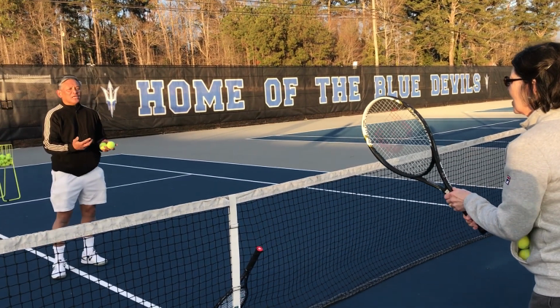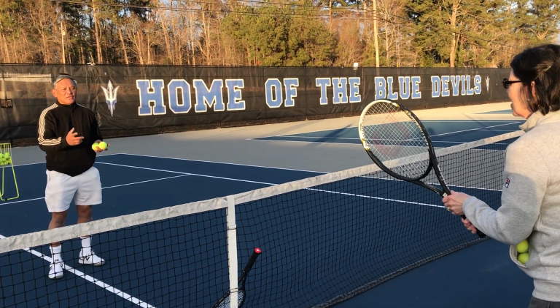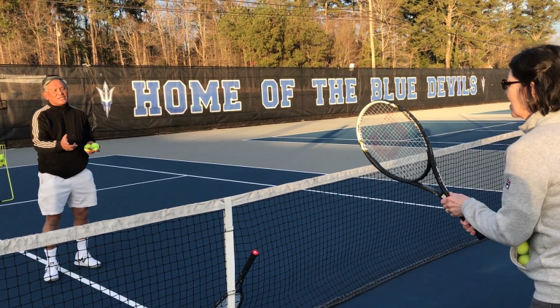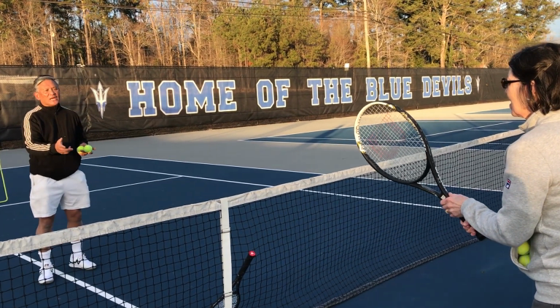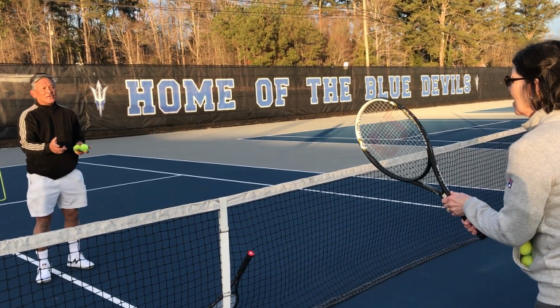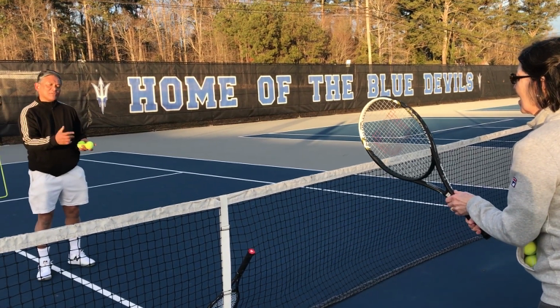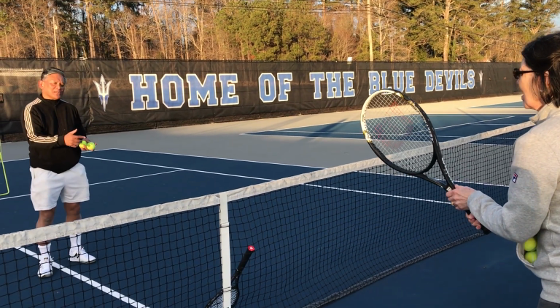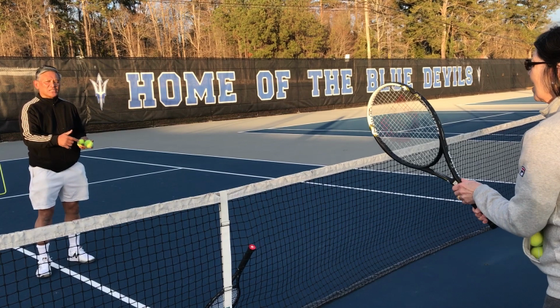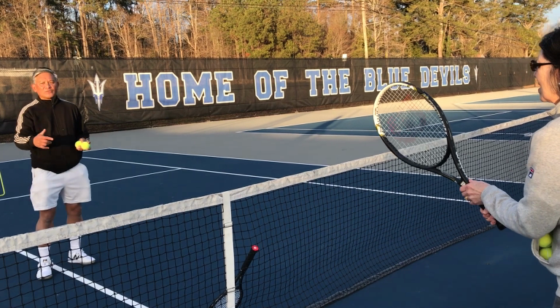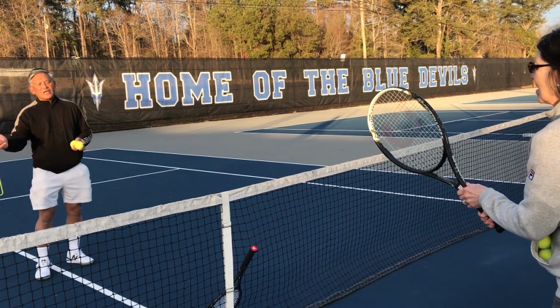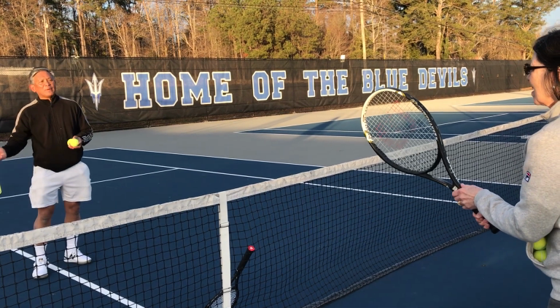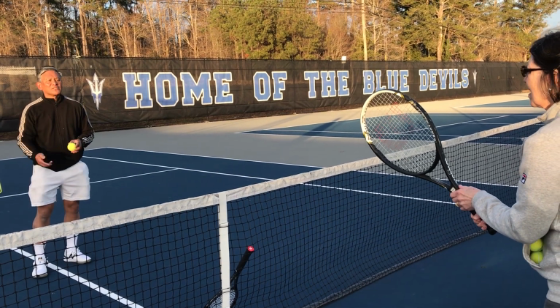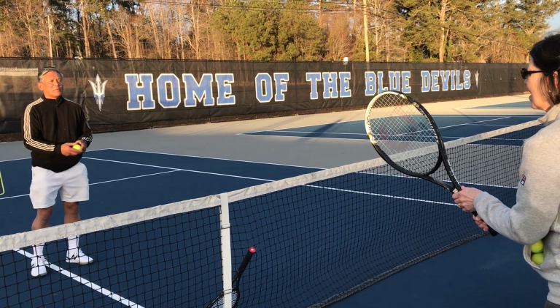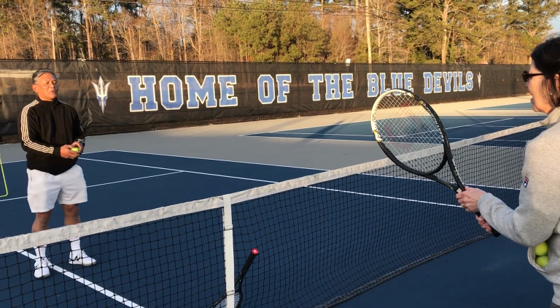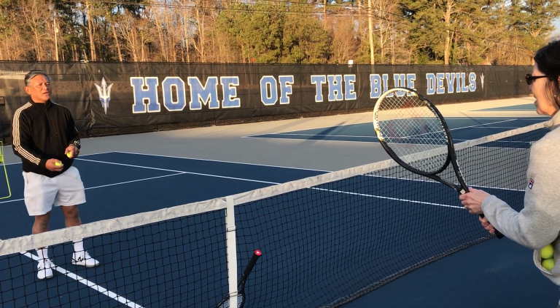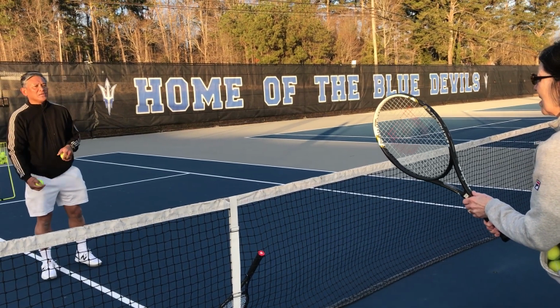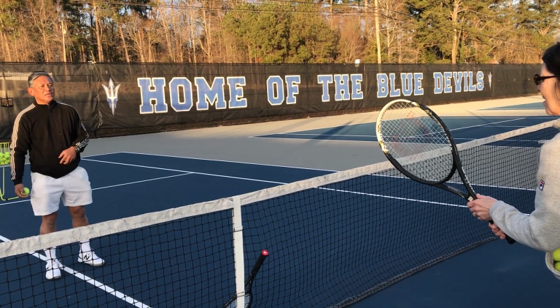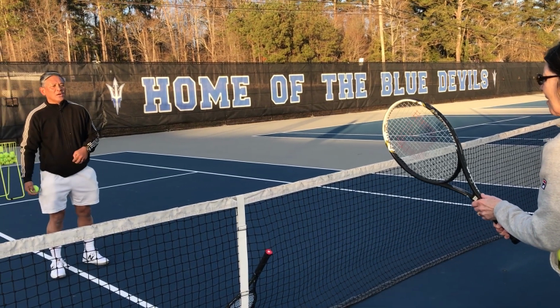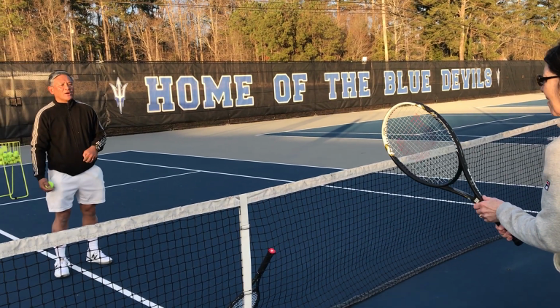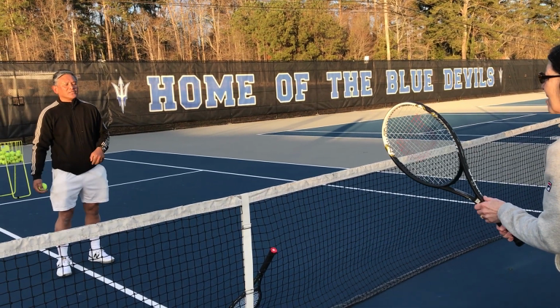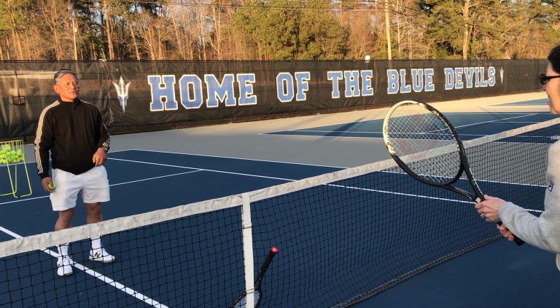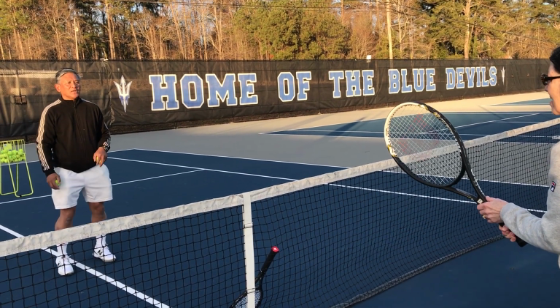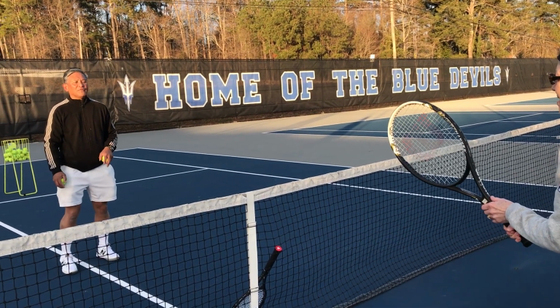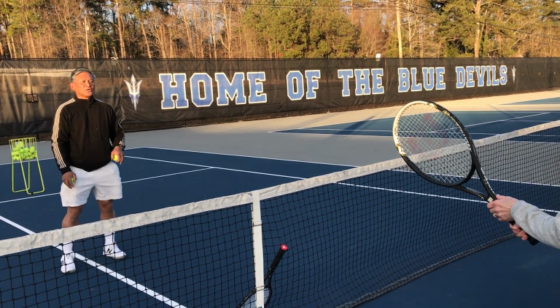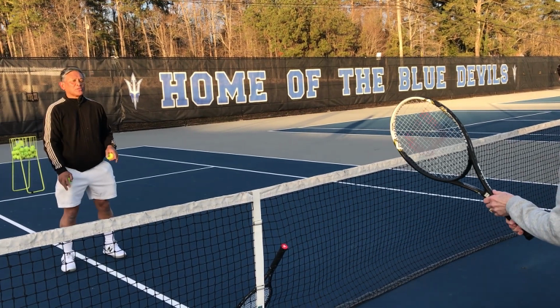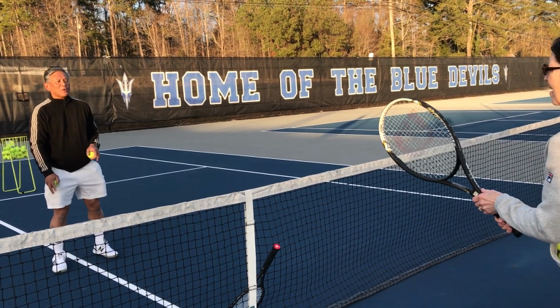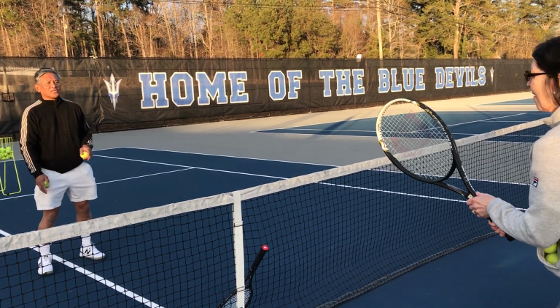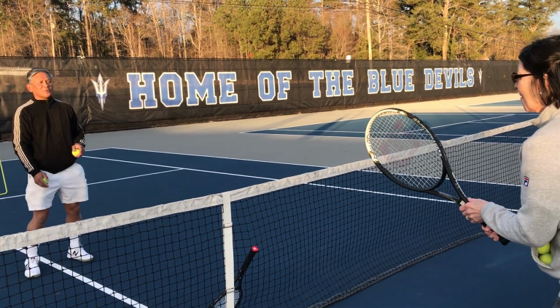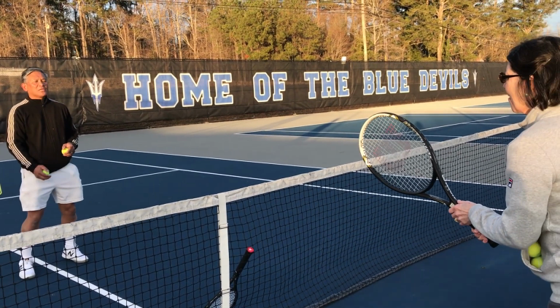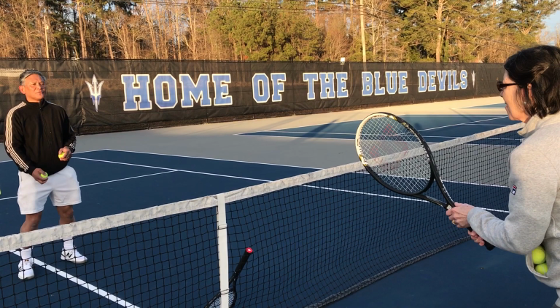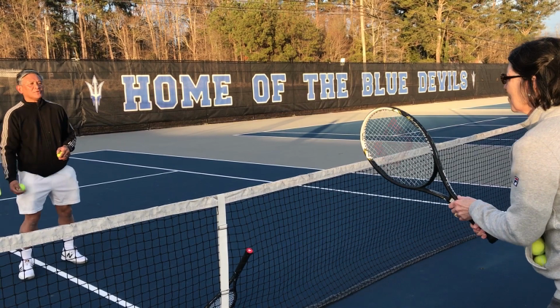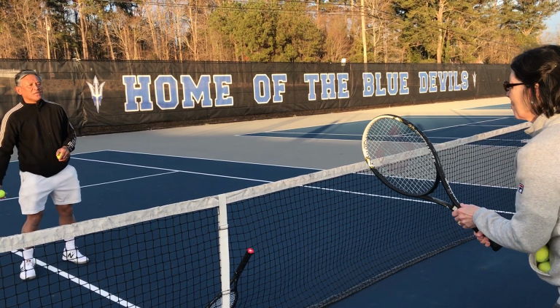If you hit the net, or if you miss it, or if you hit it out of bounds, it's going to be my point. Ready? Feet shoulder width apart, get on the balls of your feet, ready?